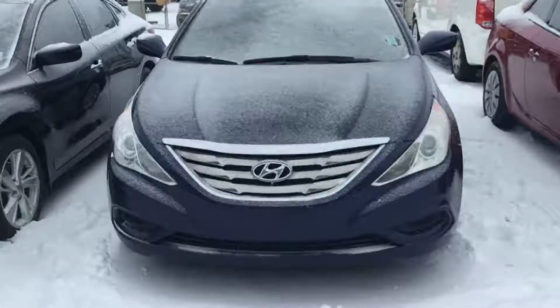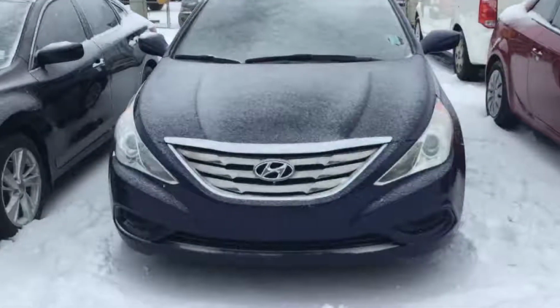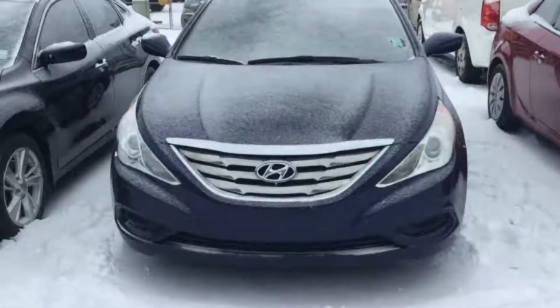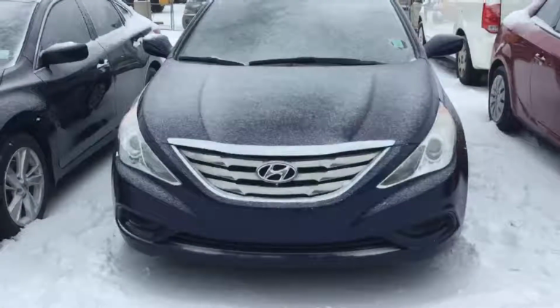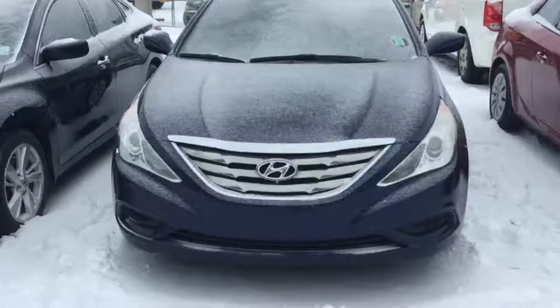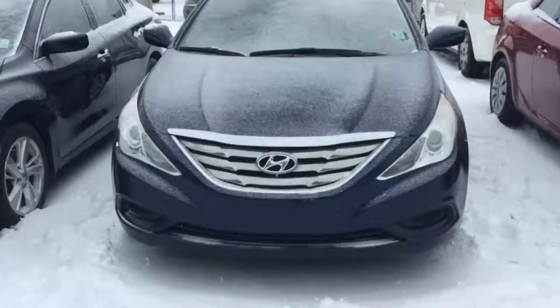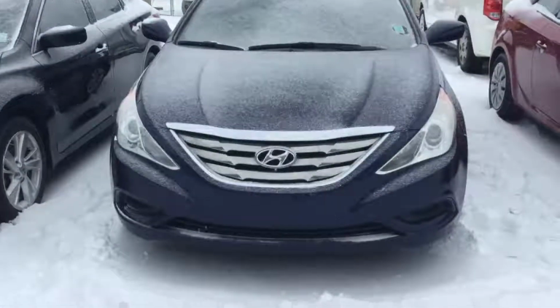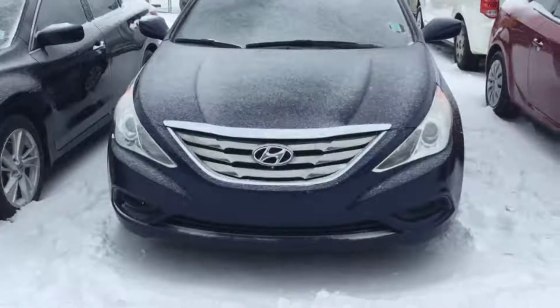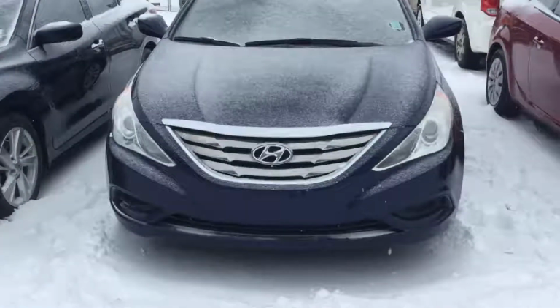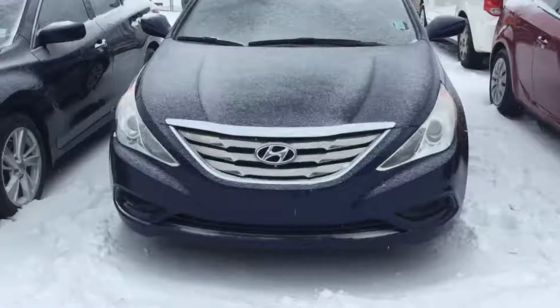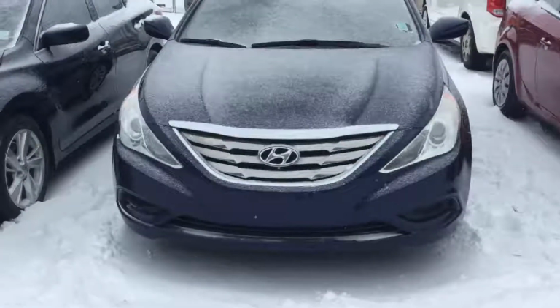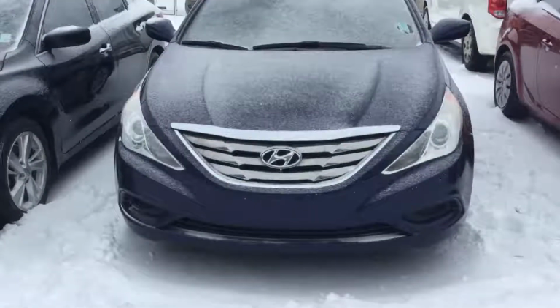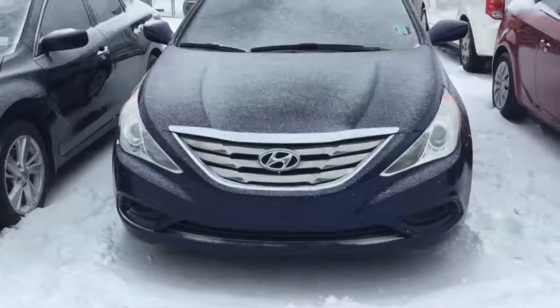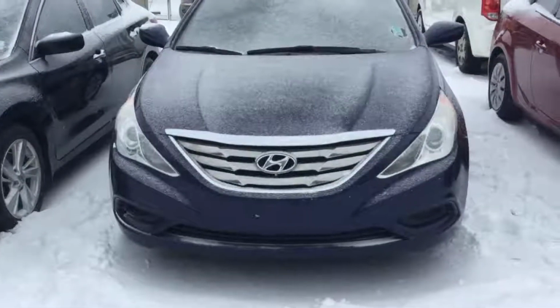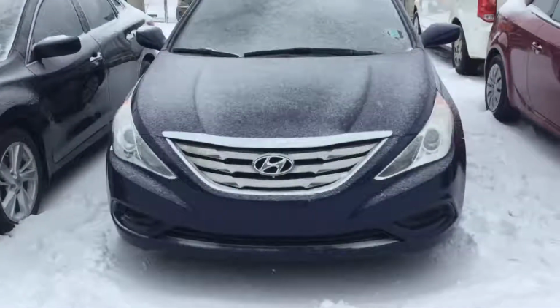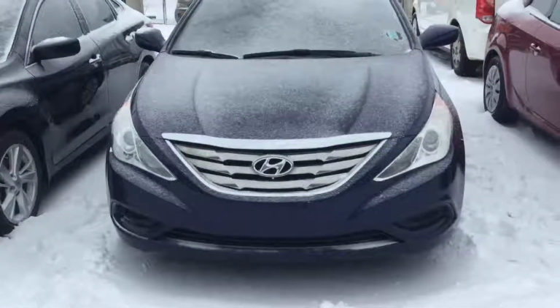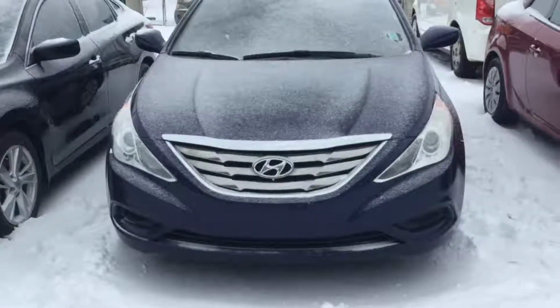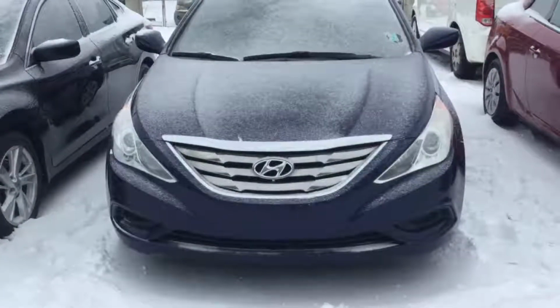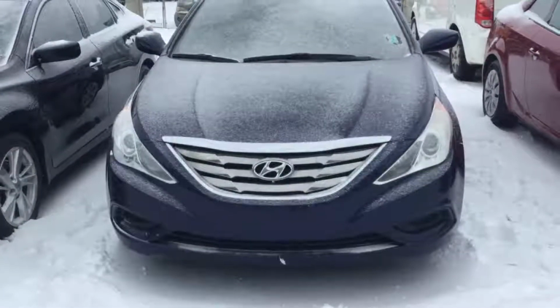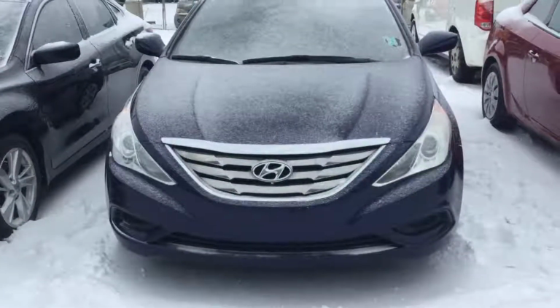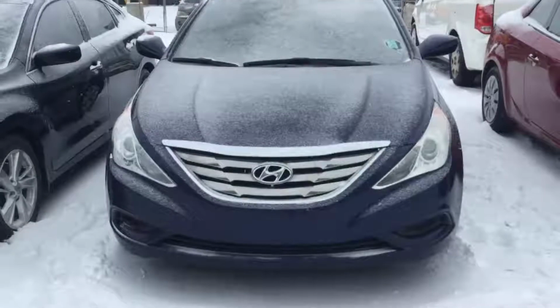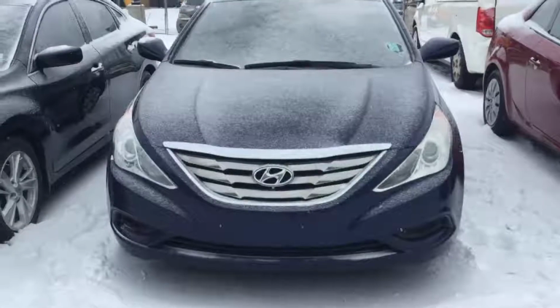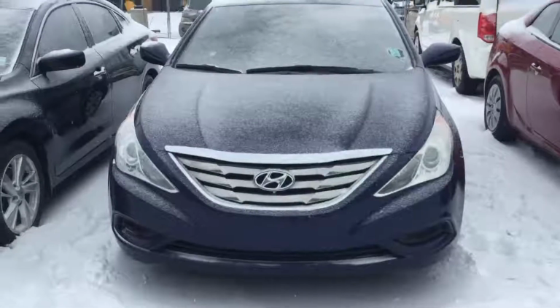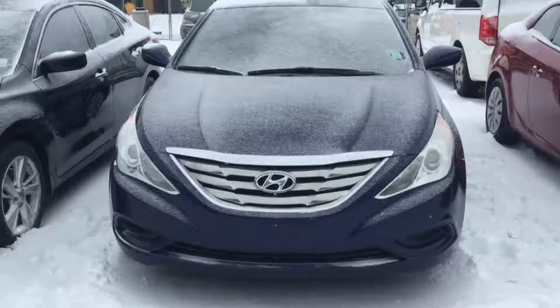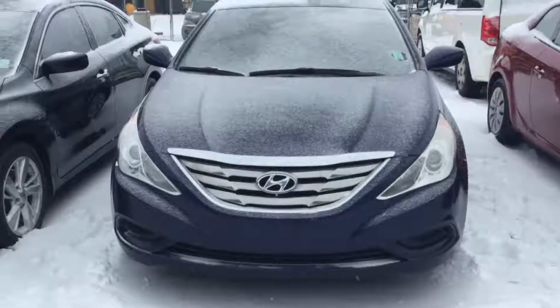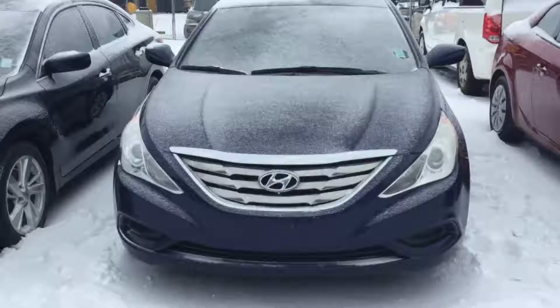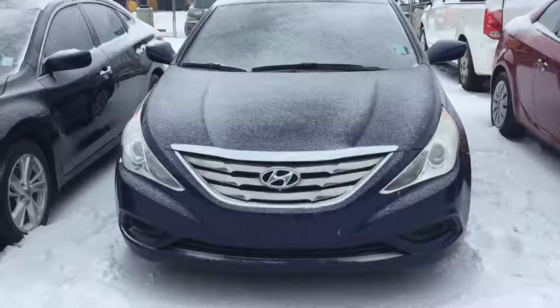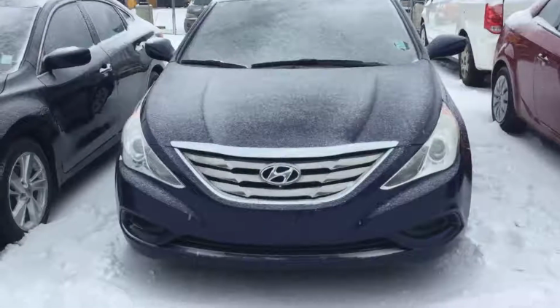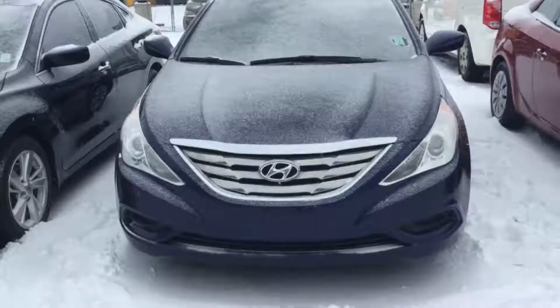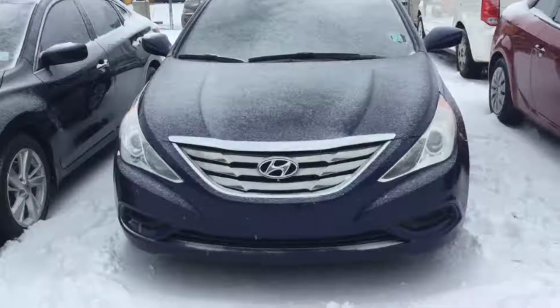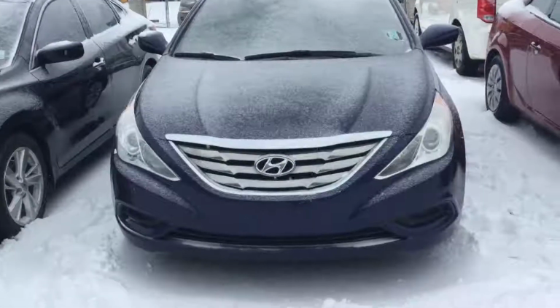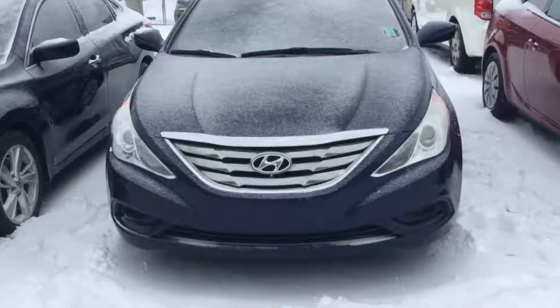Hi there, thank you for your inquiry on this 2013 Hyundai Sonata. My name is Brayden with River City Hyundai.